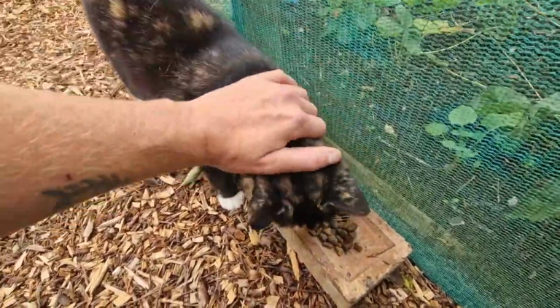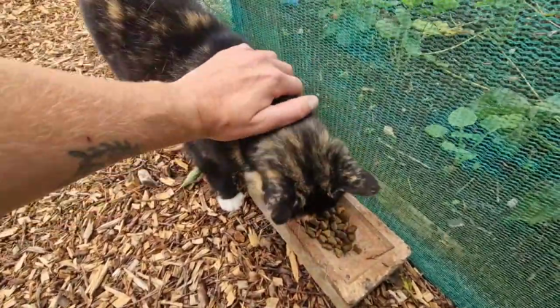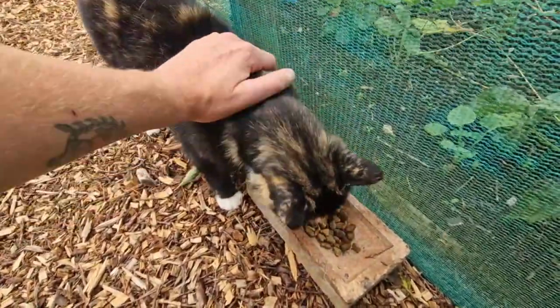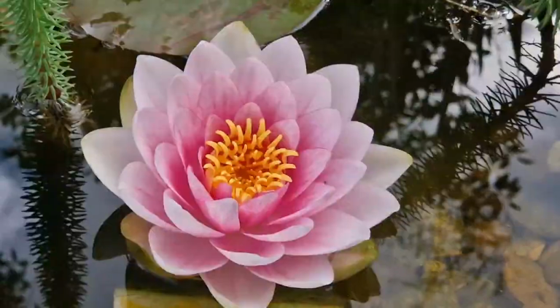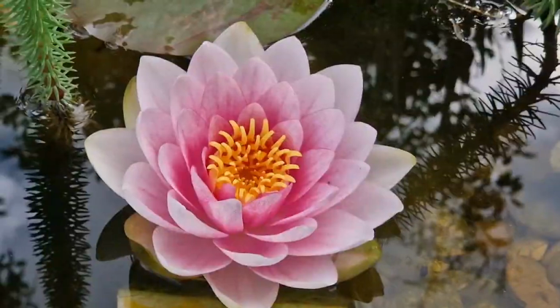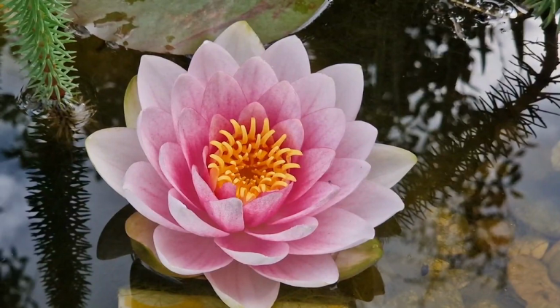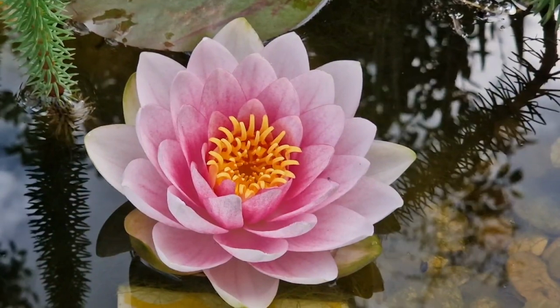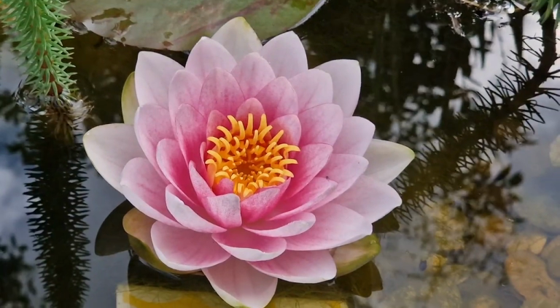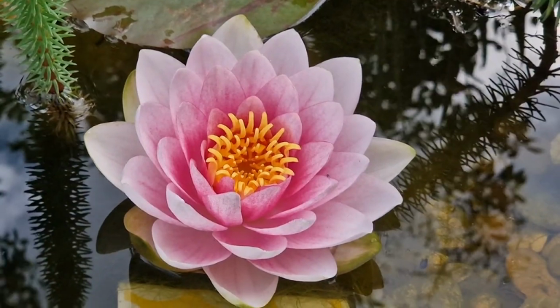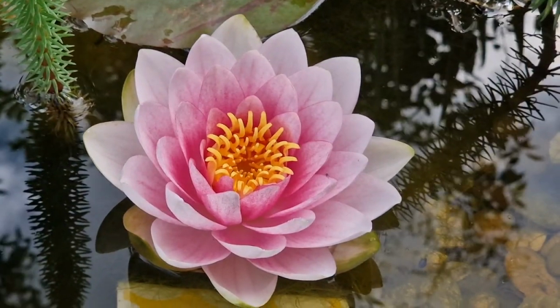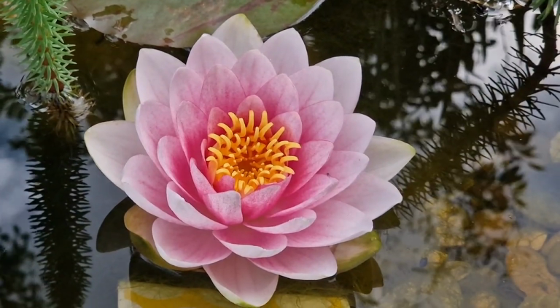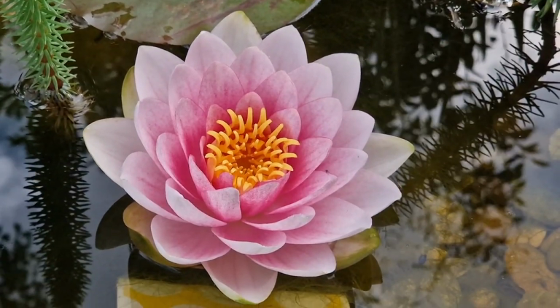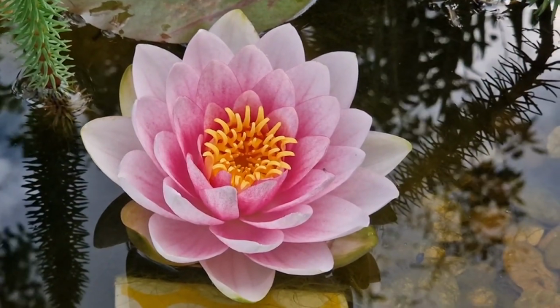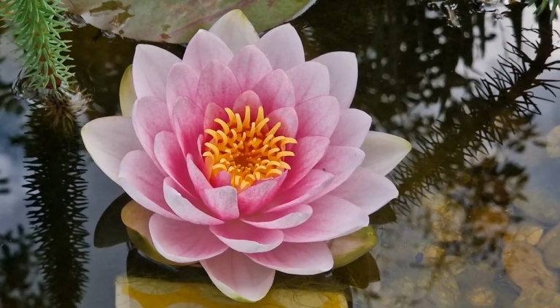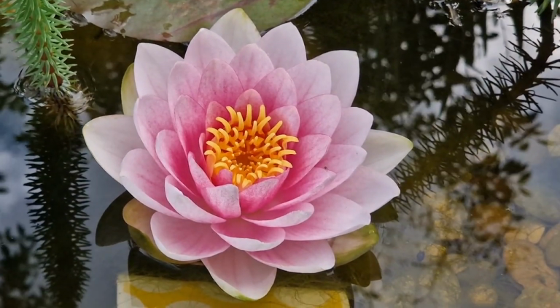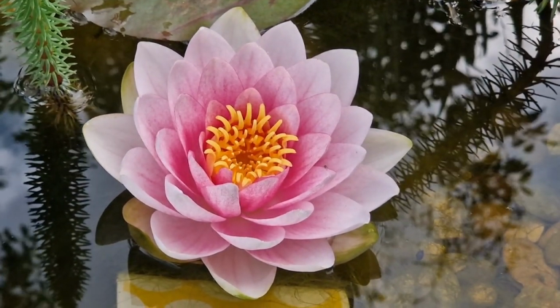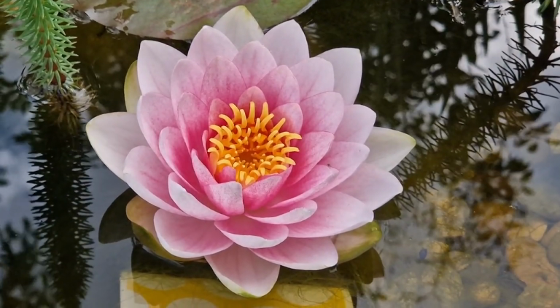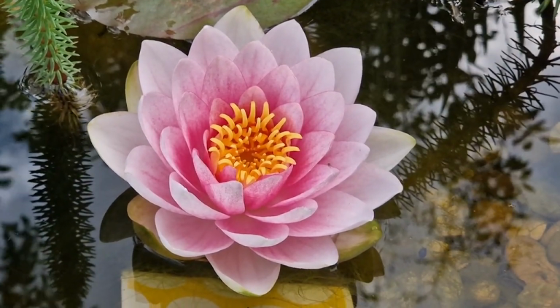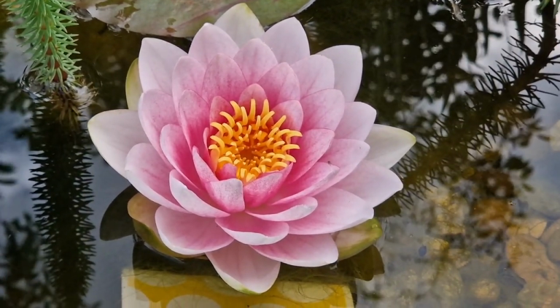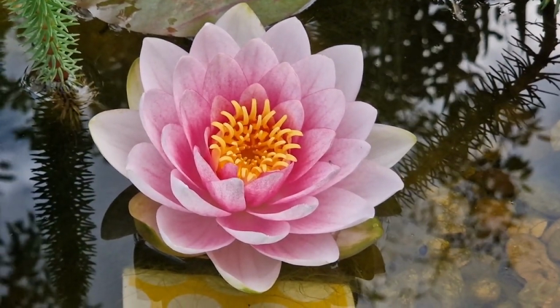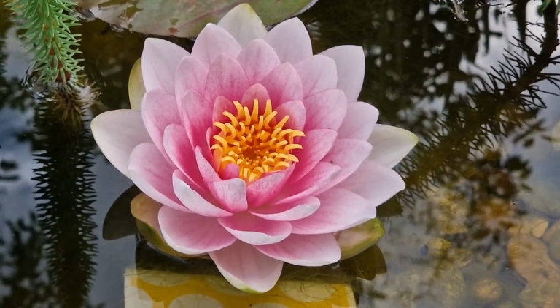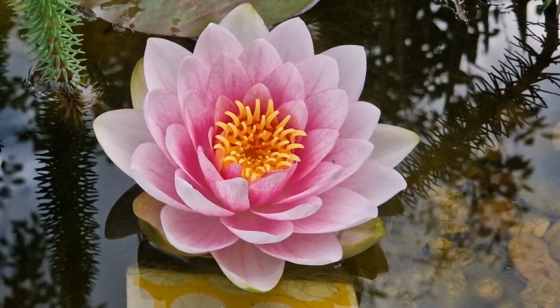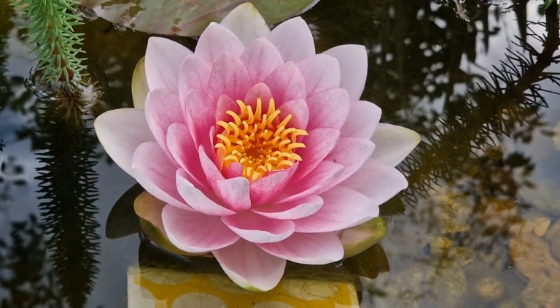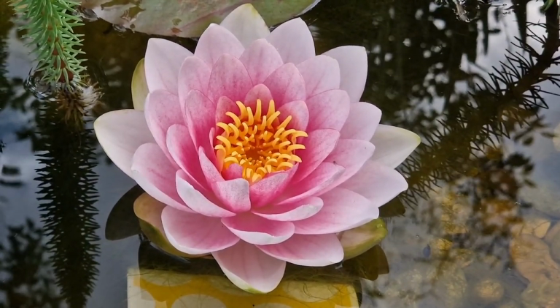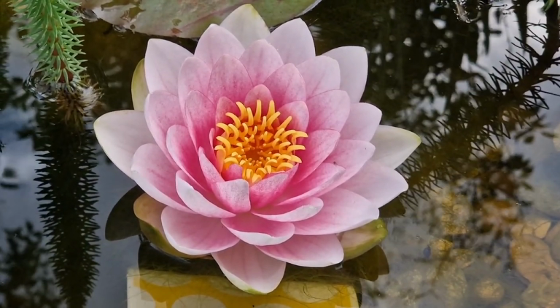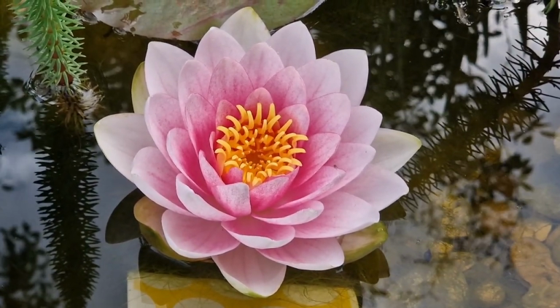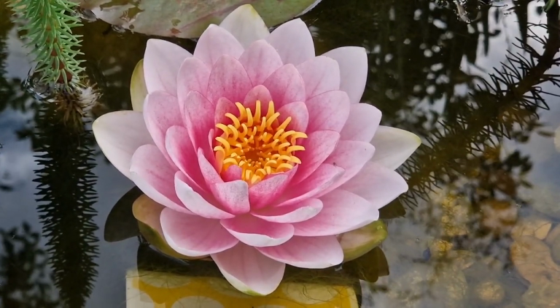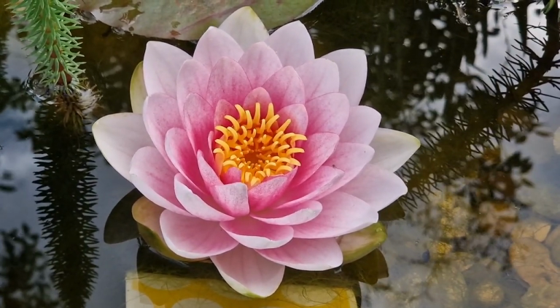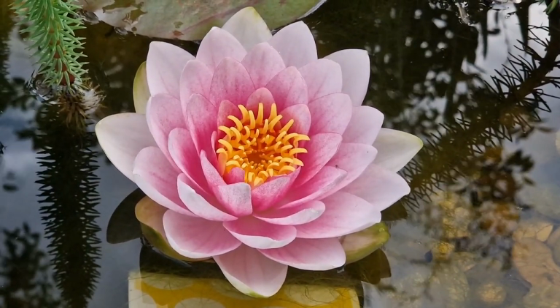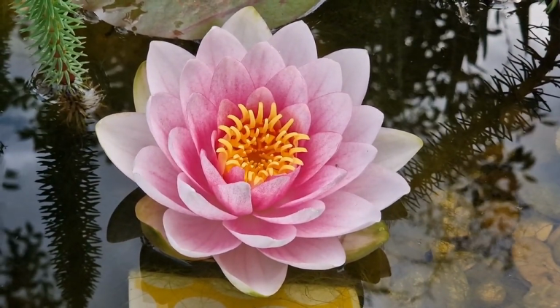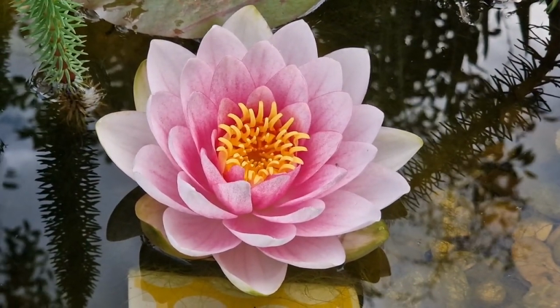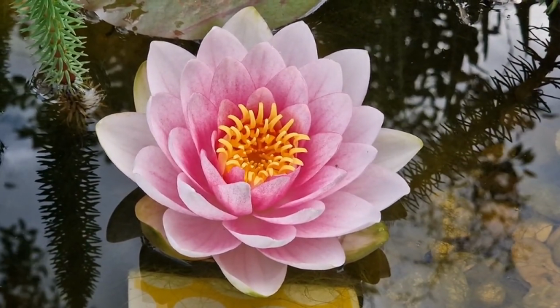Look how perfect that first water lily flower is — absolutely beautiful.